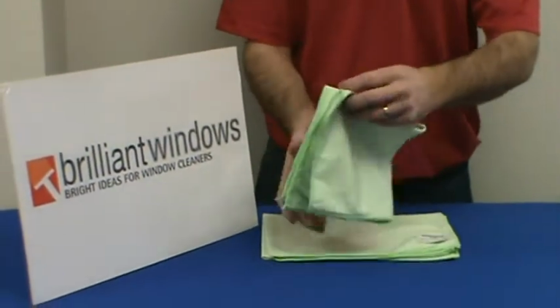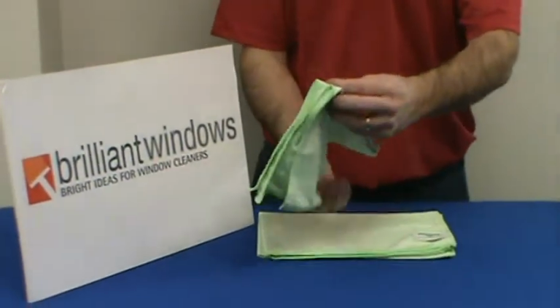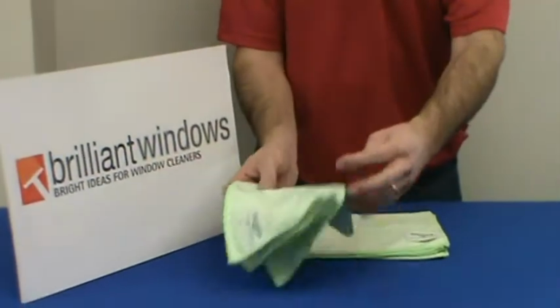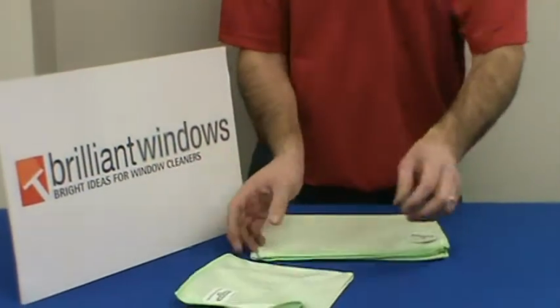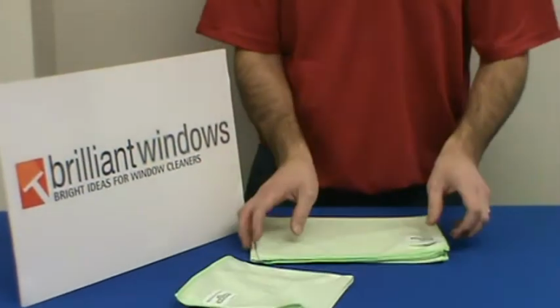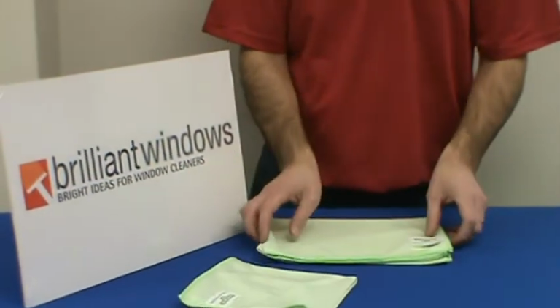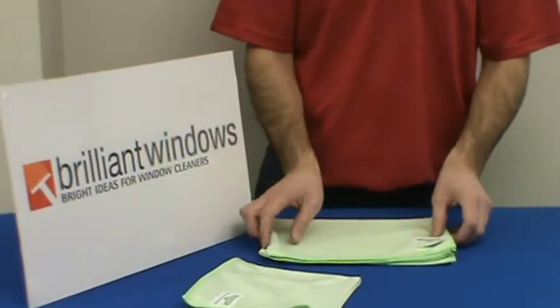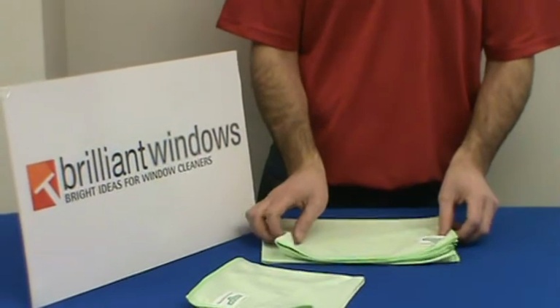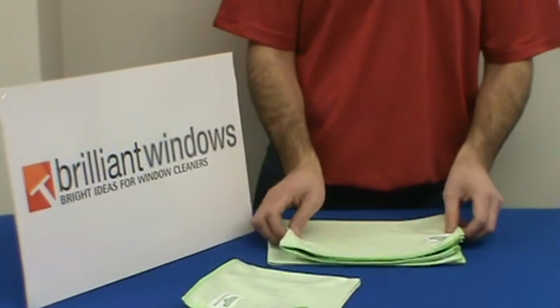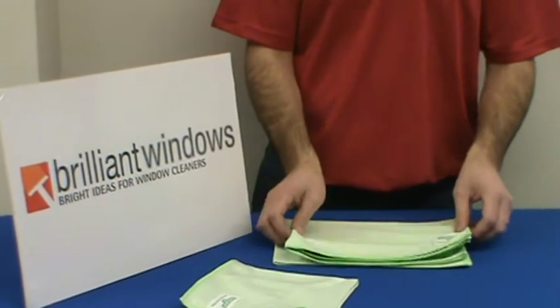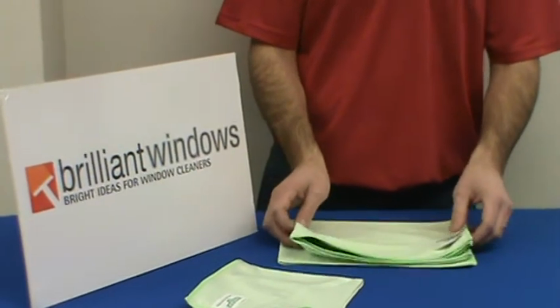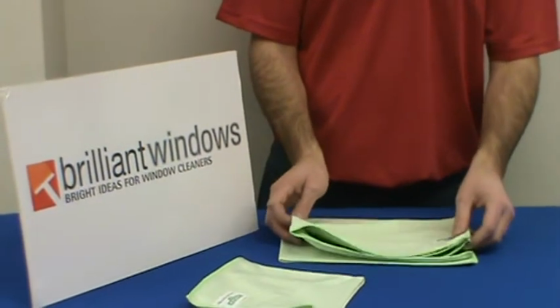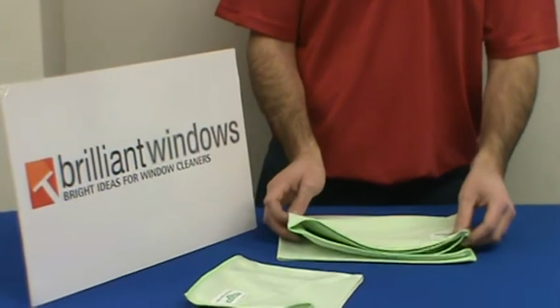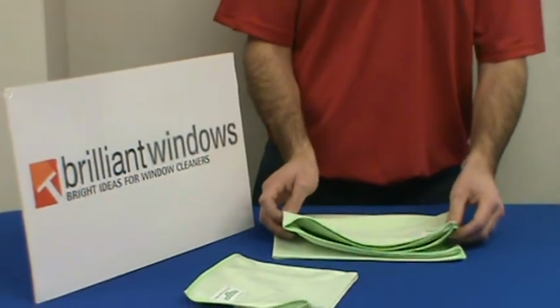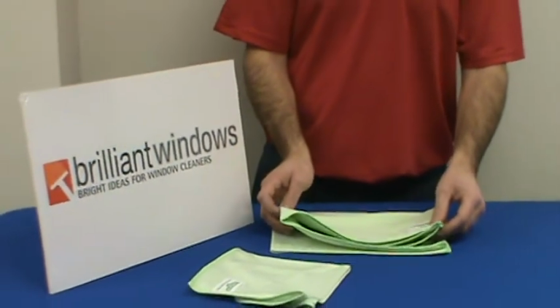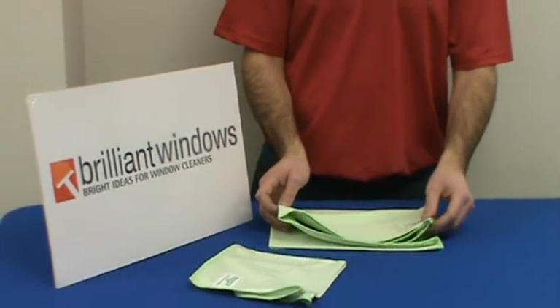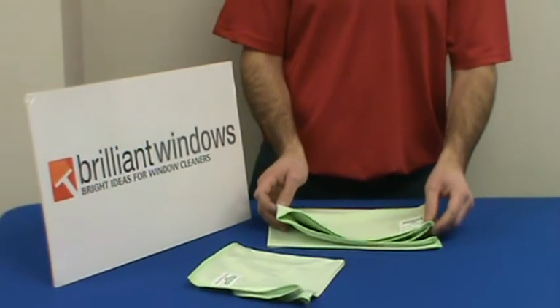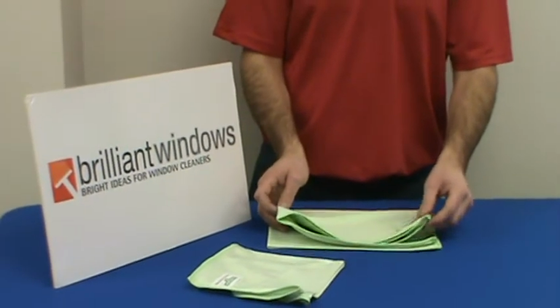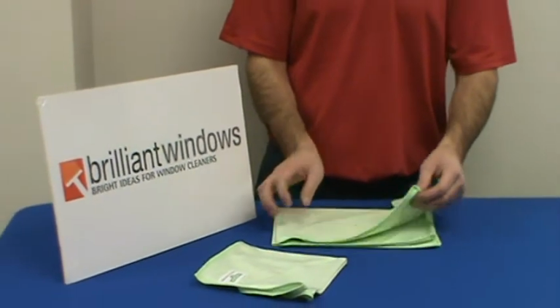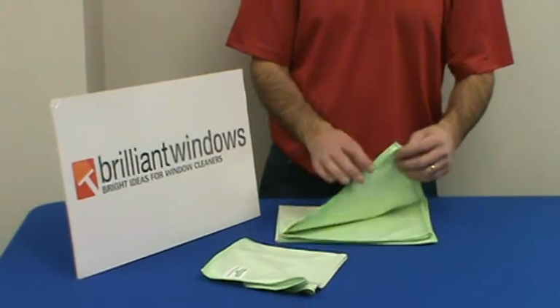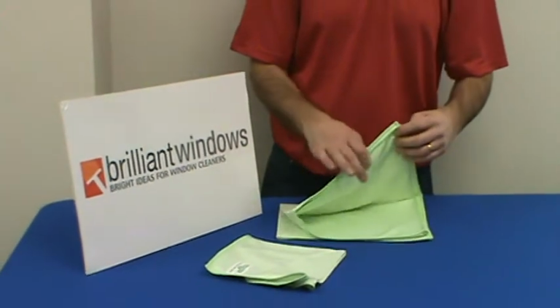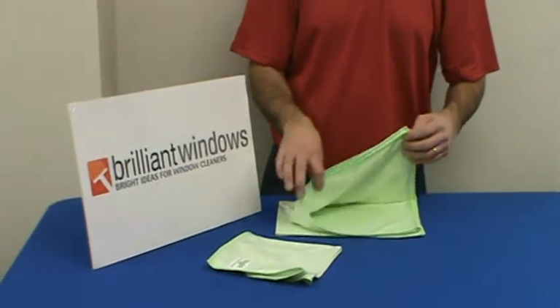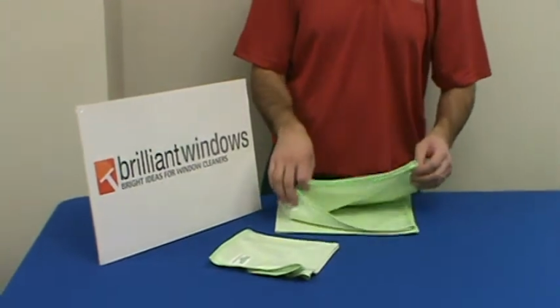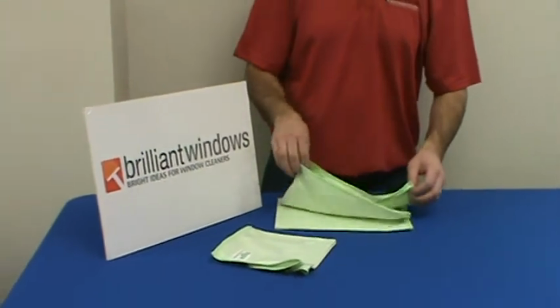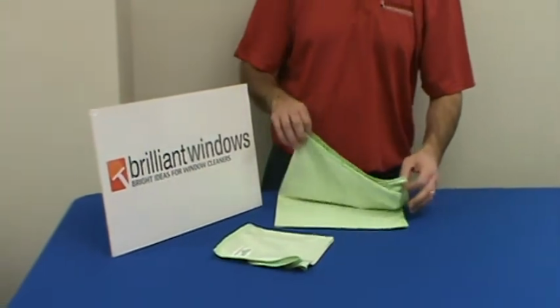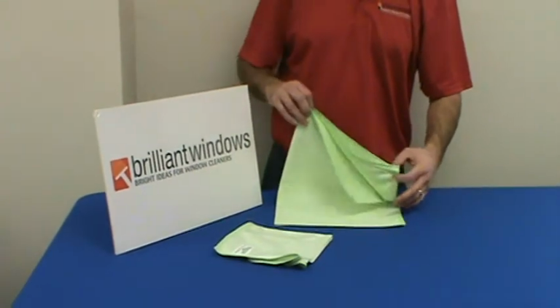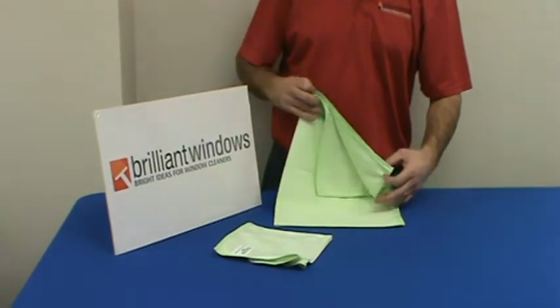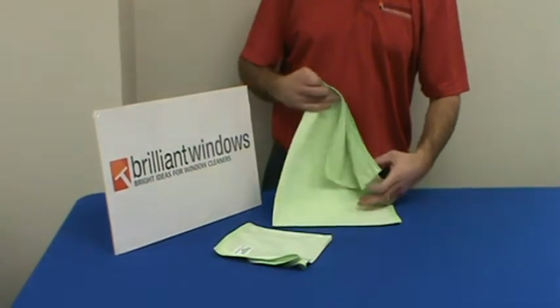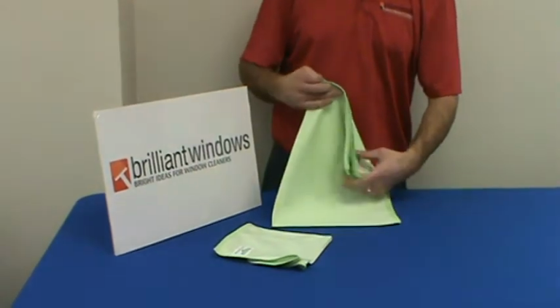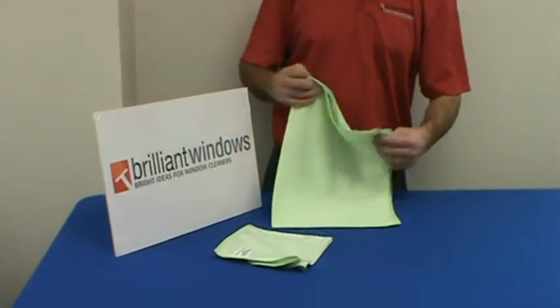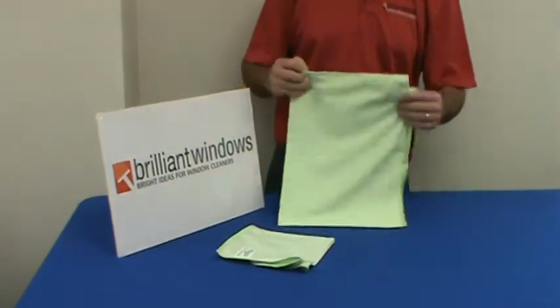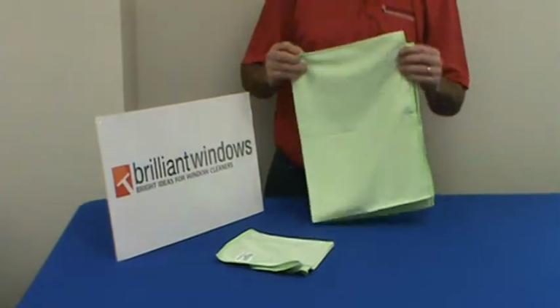And then they have their larger size, which is actually 24 by 32 — quite a large cloth.